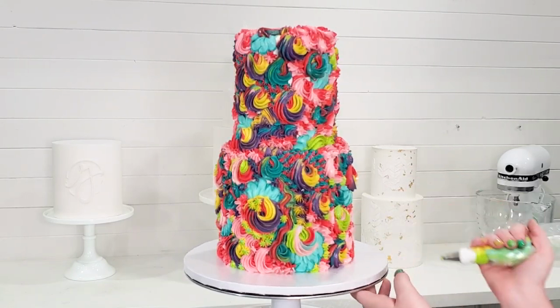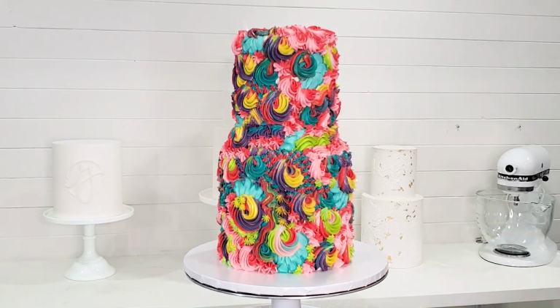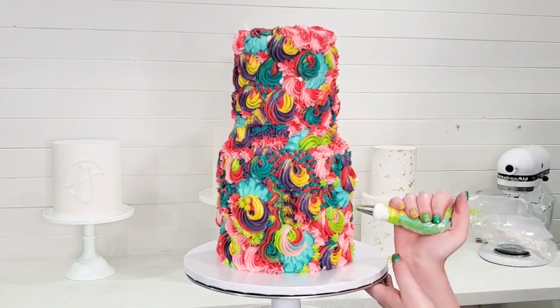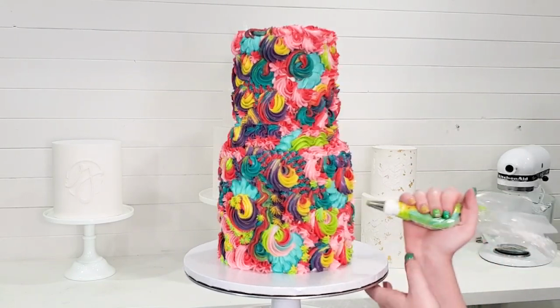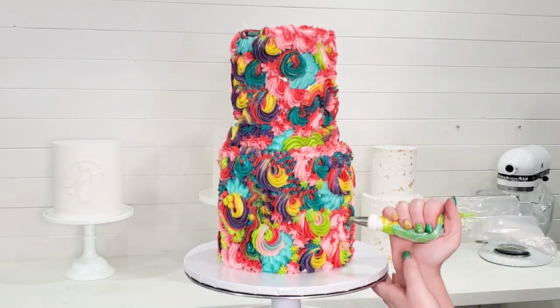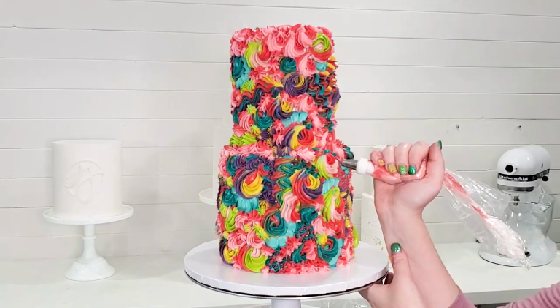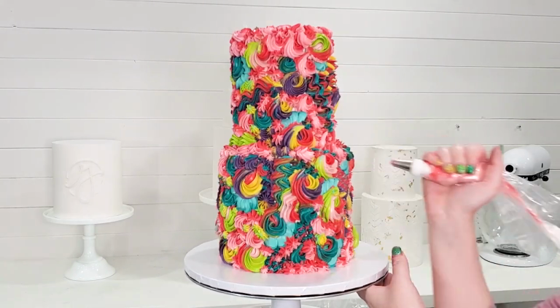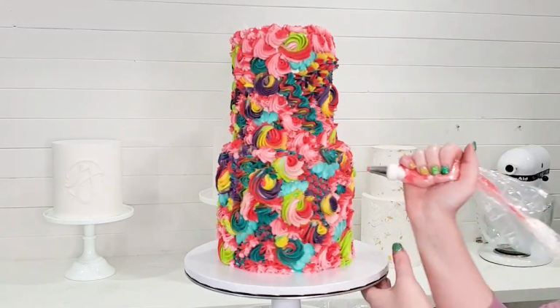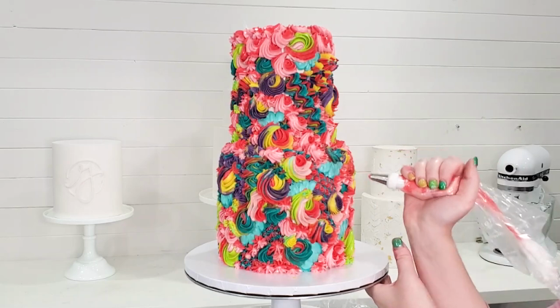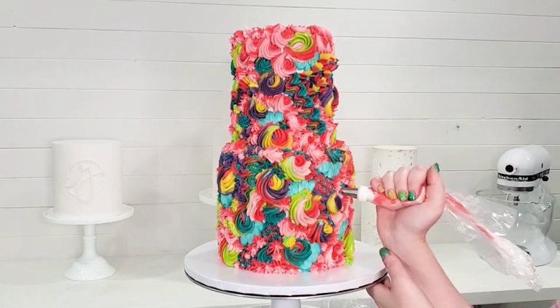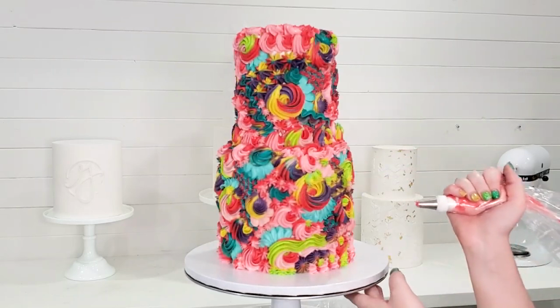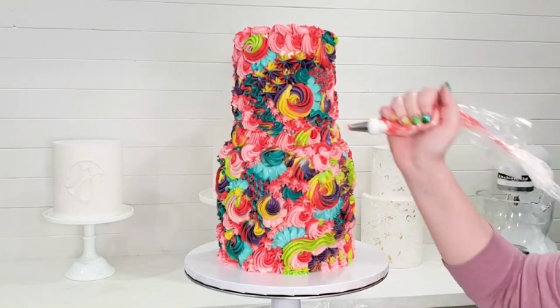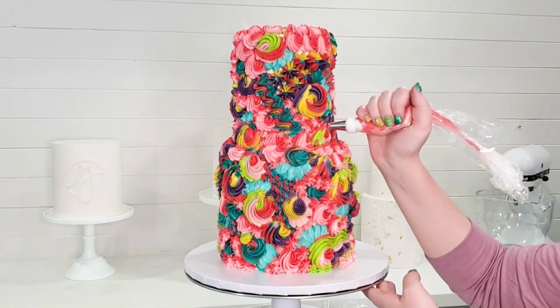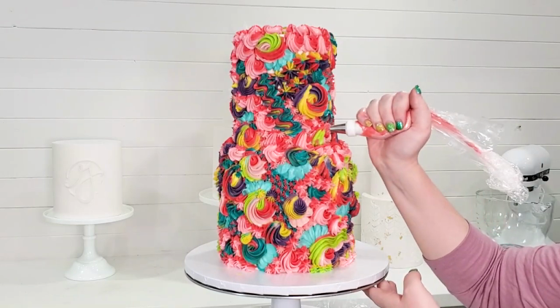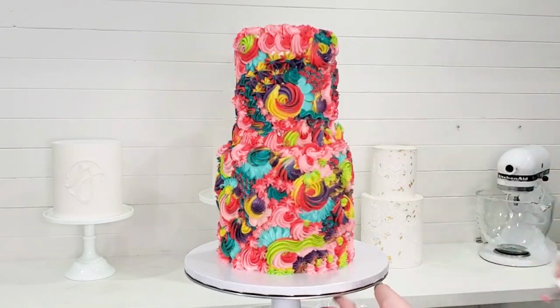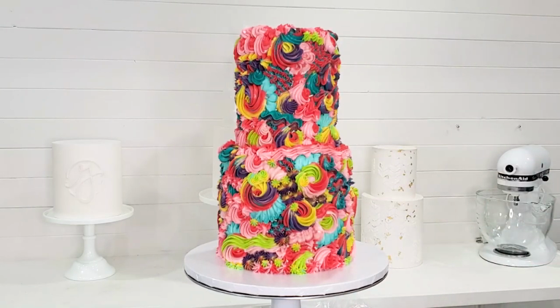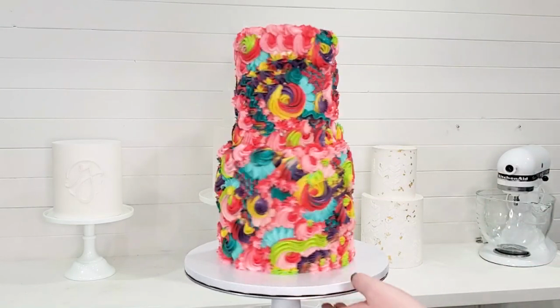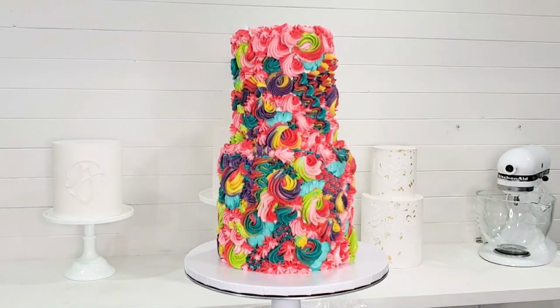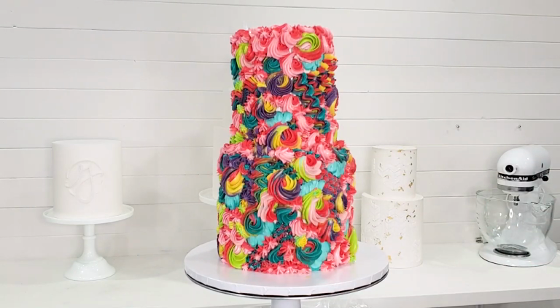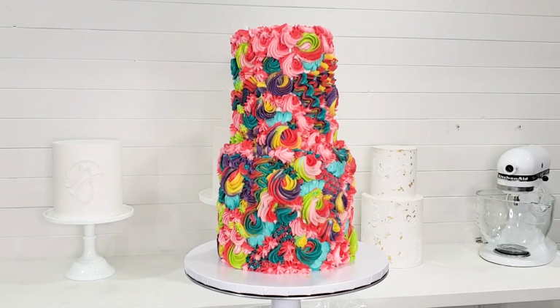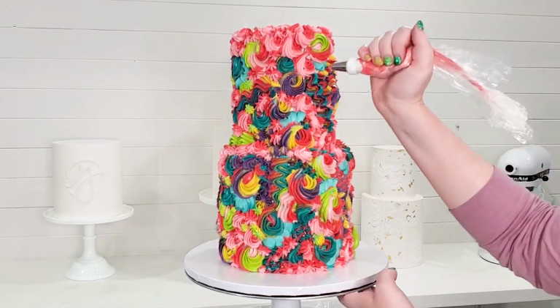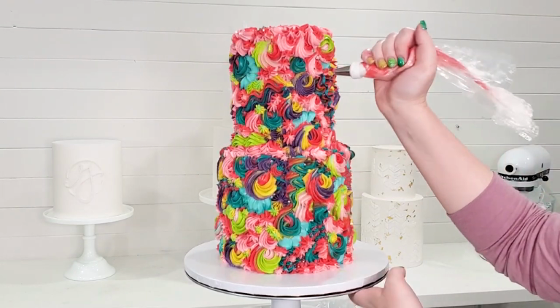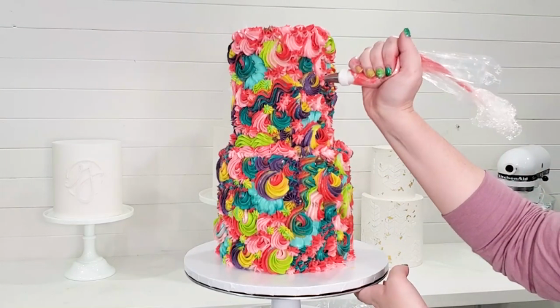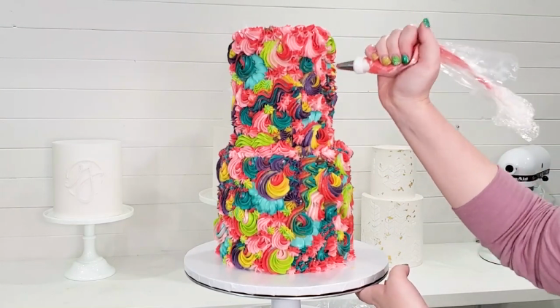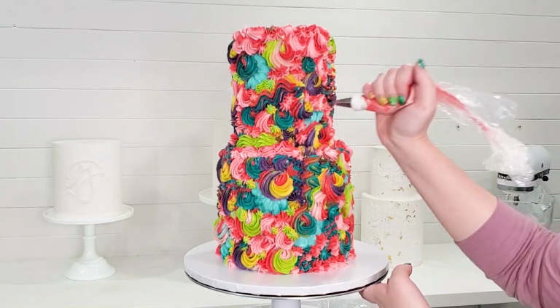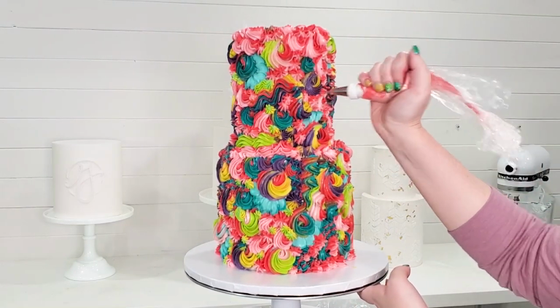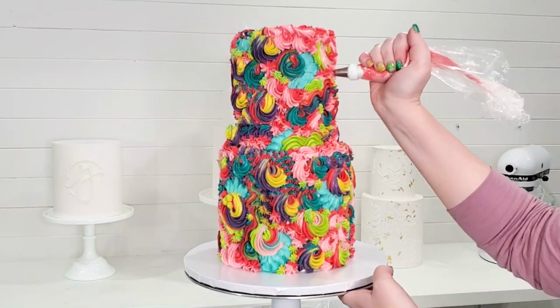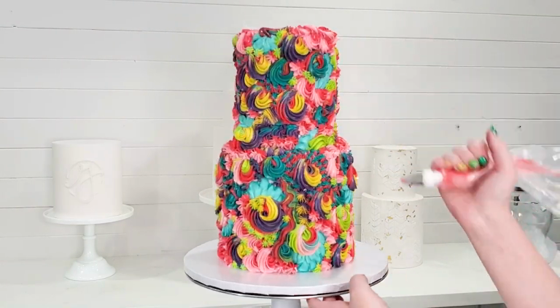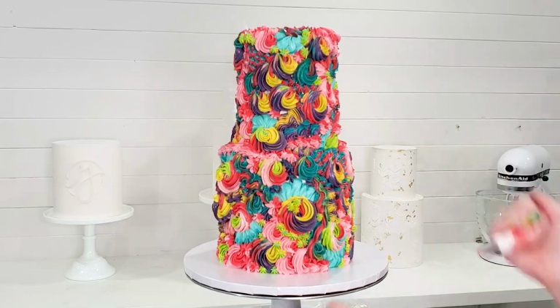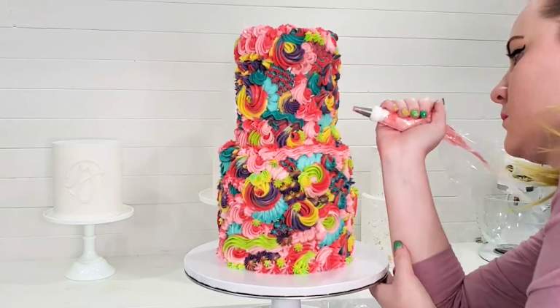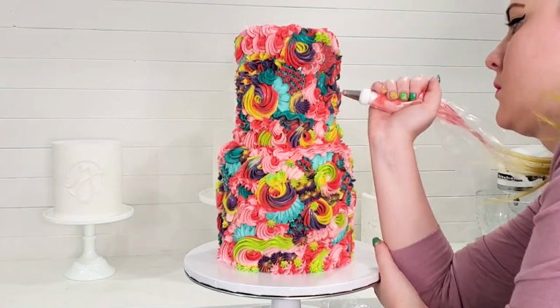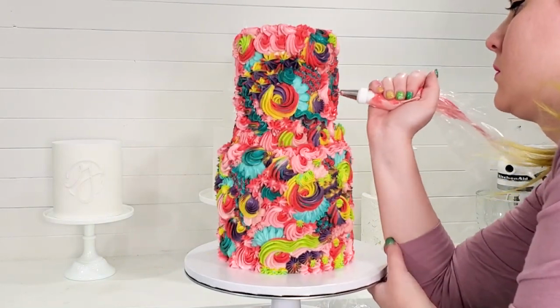We're near the end here — just filling in all of those empty spaces. Very bright, colorful, beautiful.